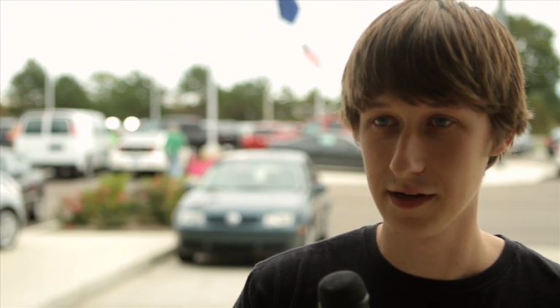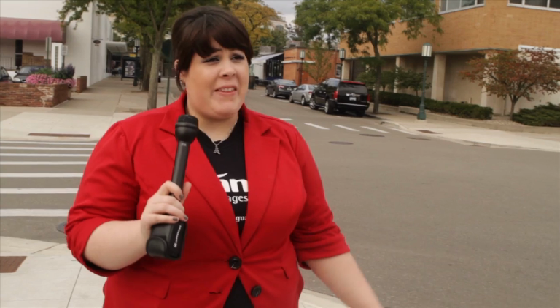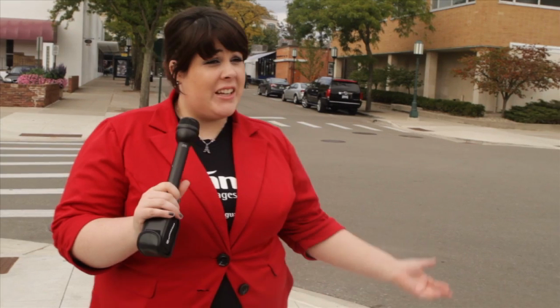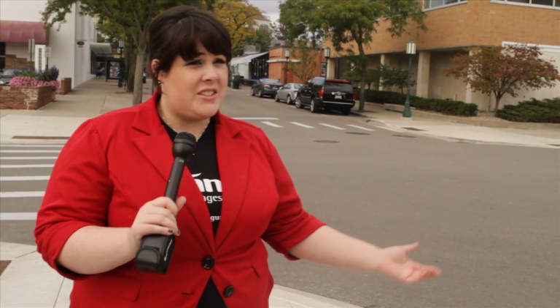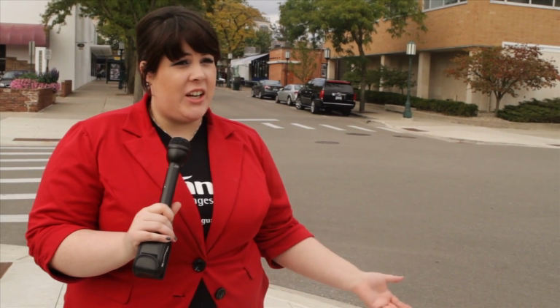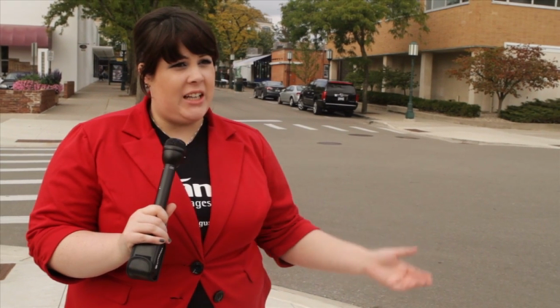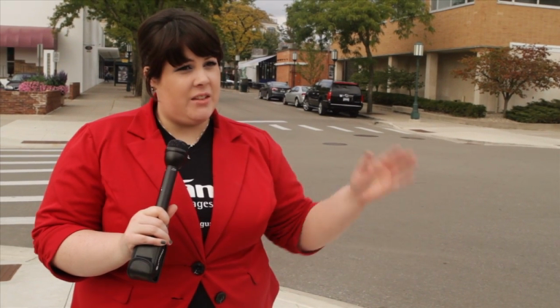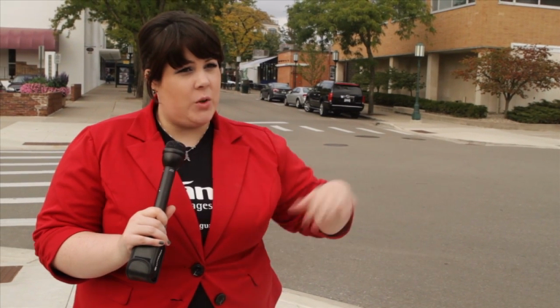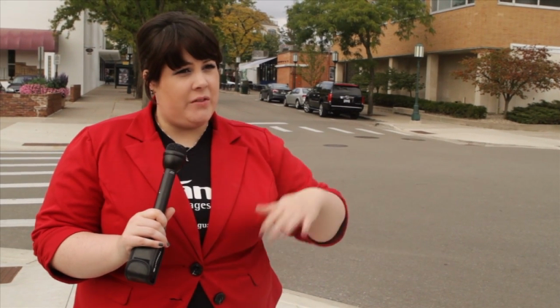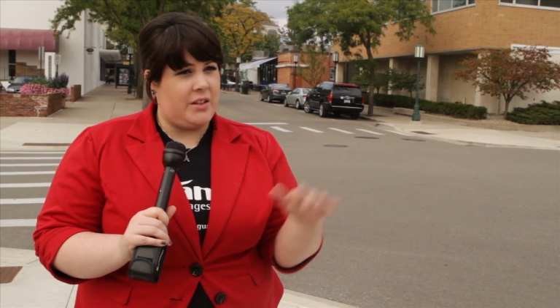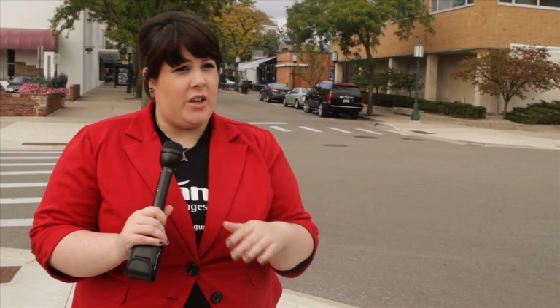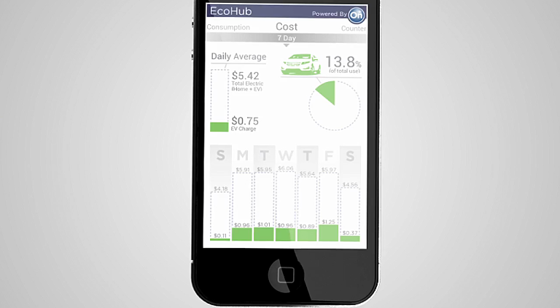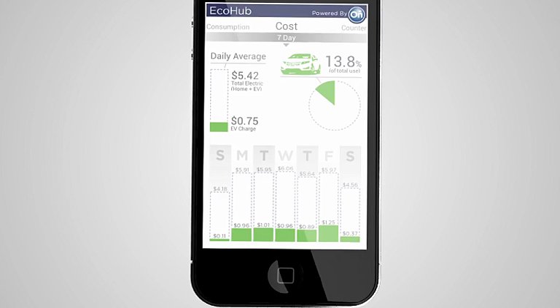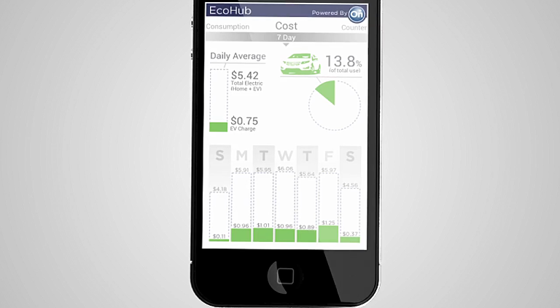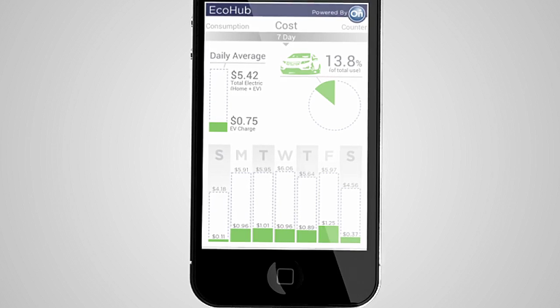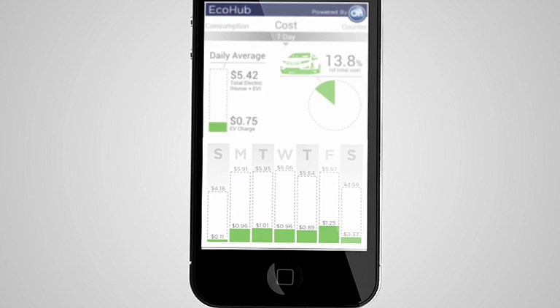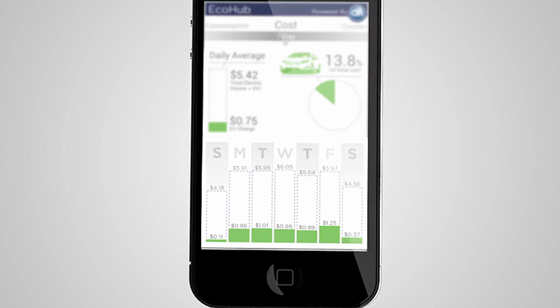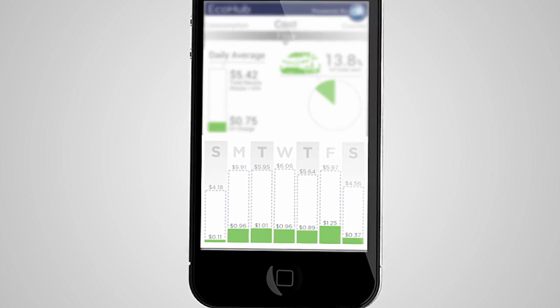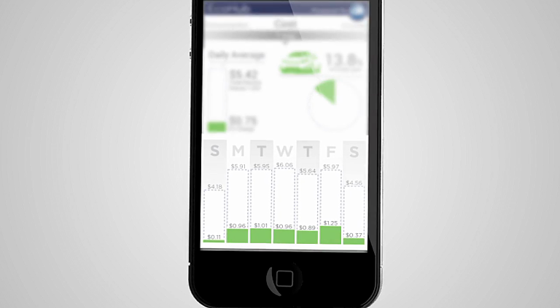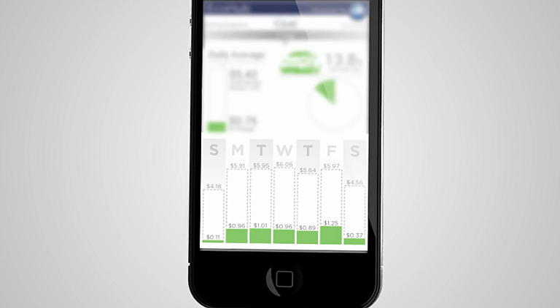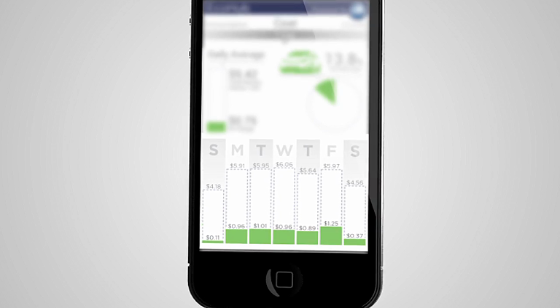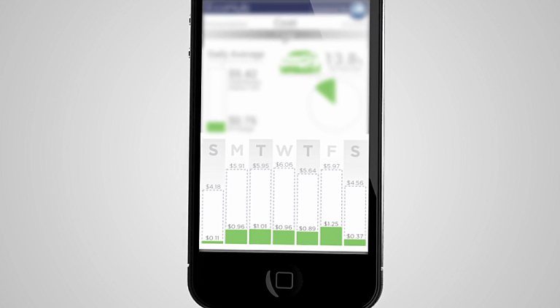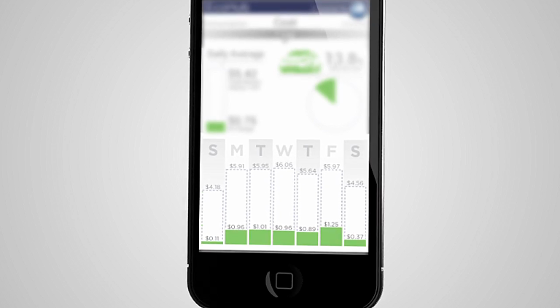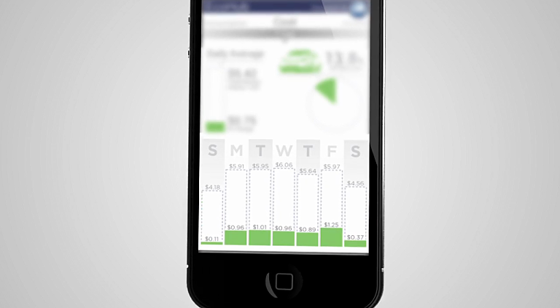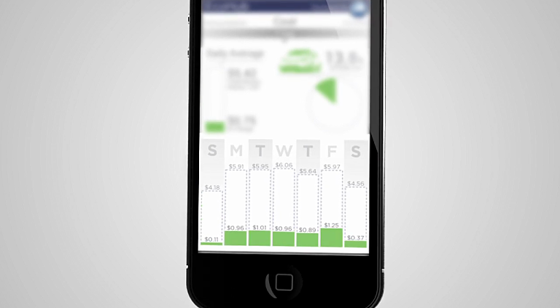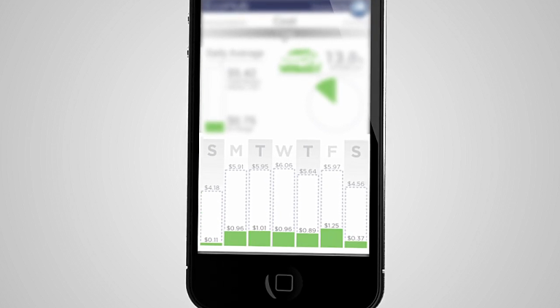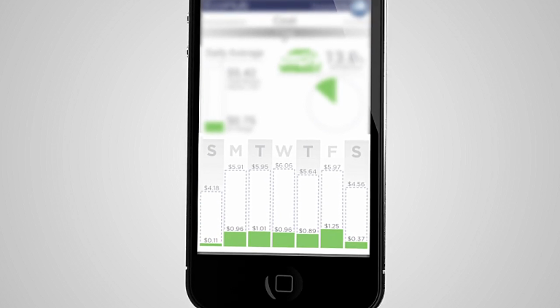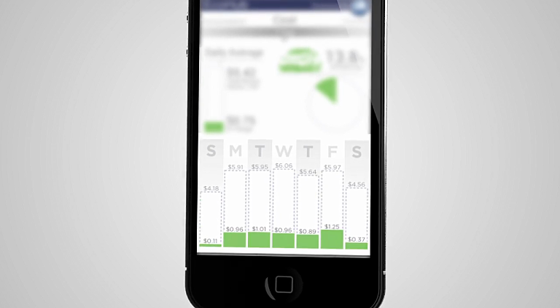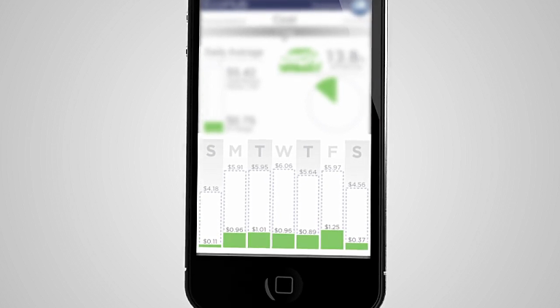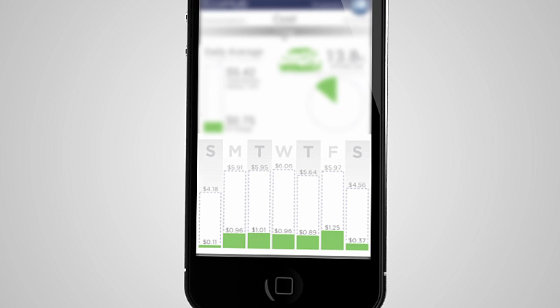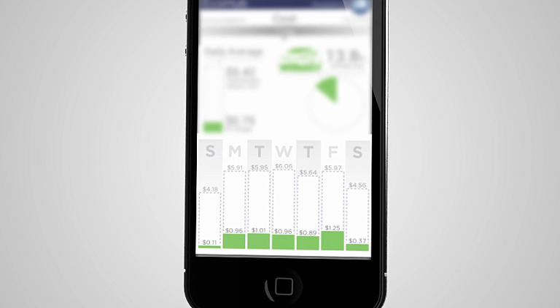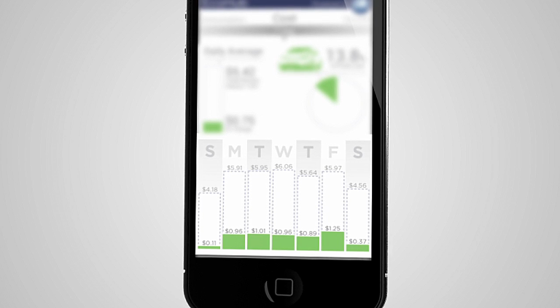I think it looks good. I like the view of the different days, and you can also see how much of the power you've used just for the Volt.